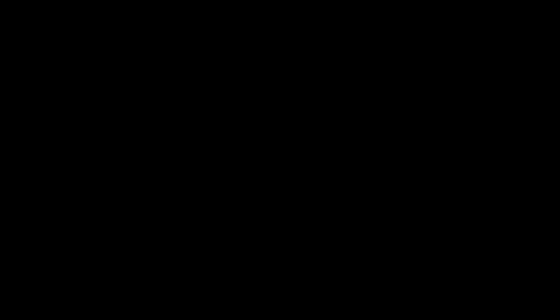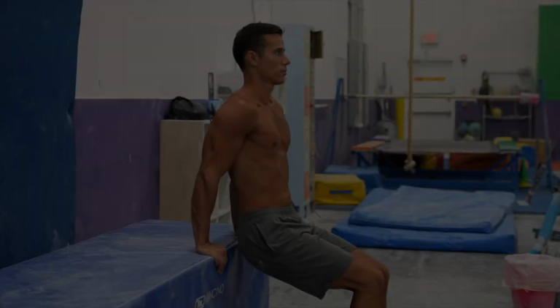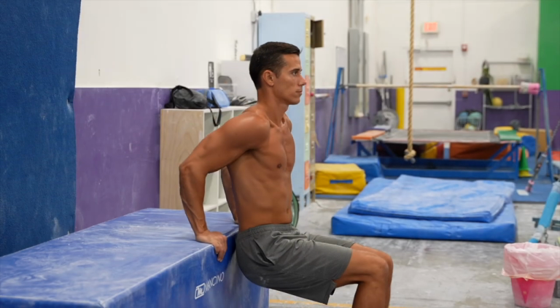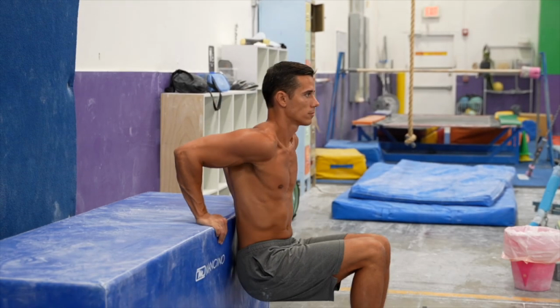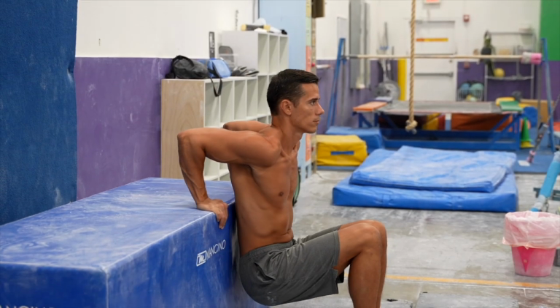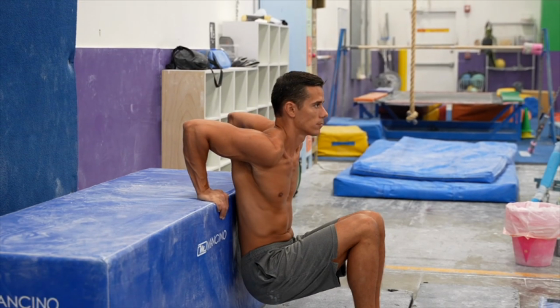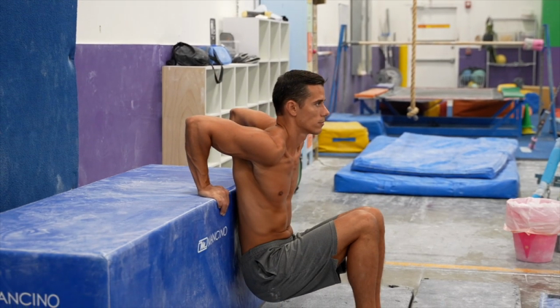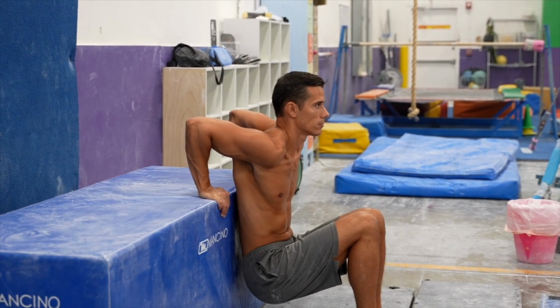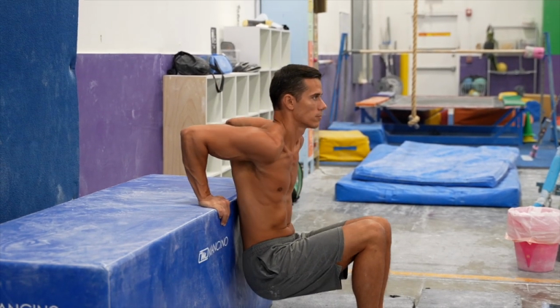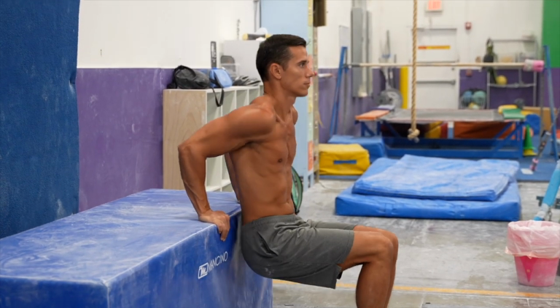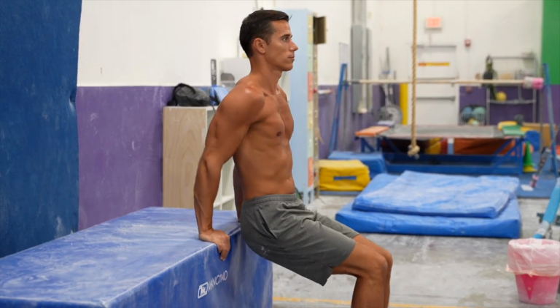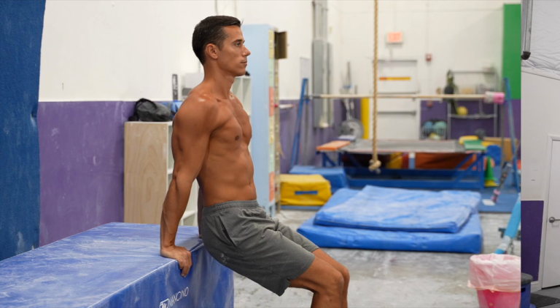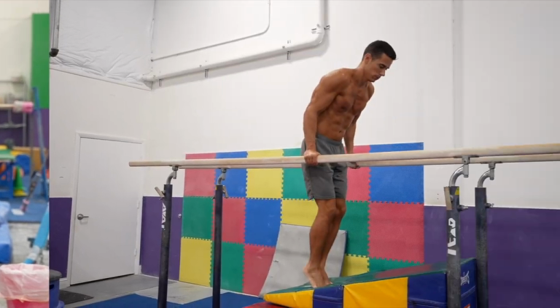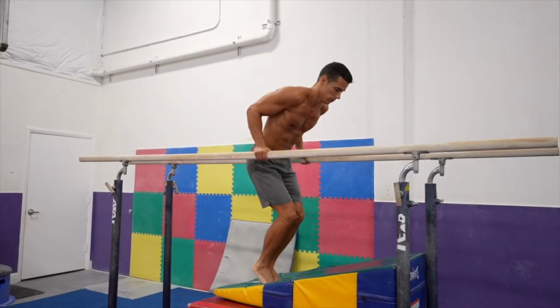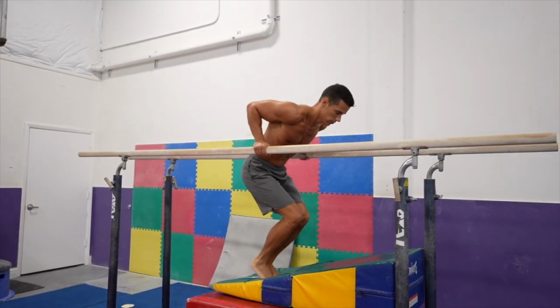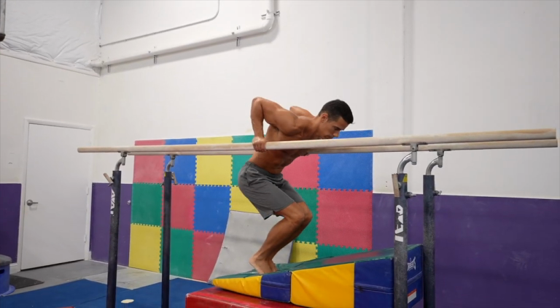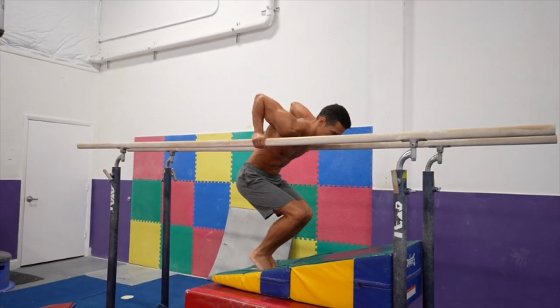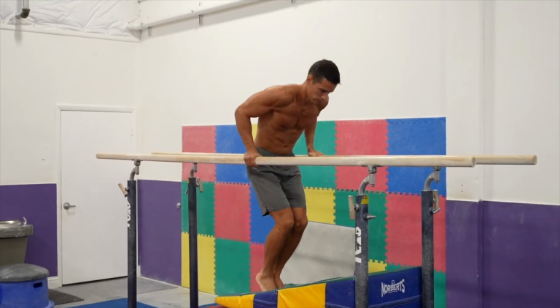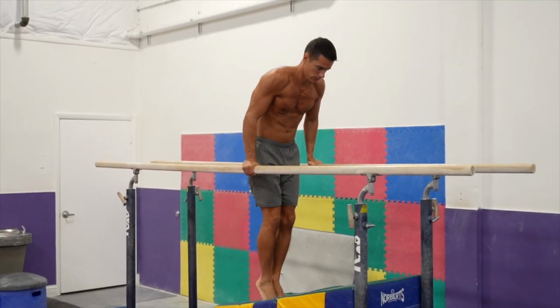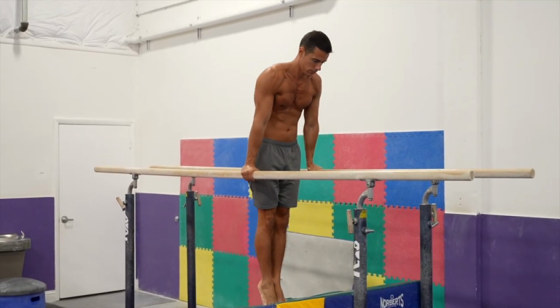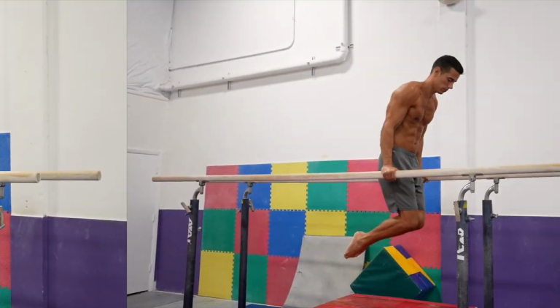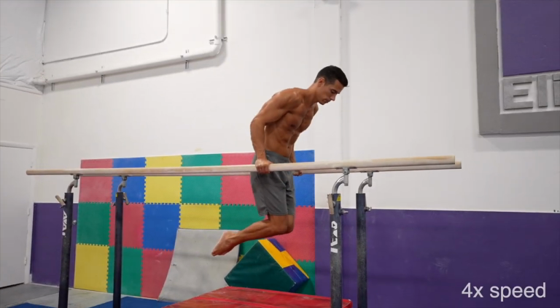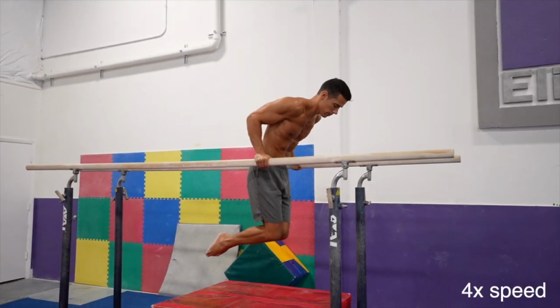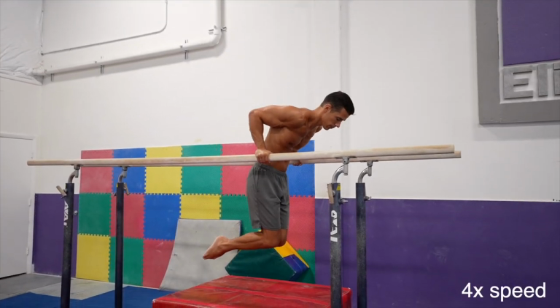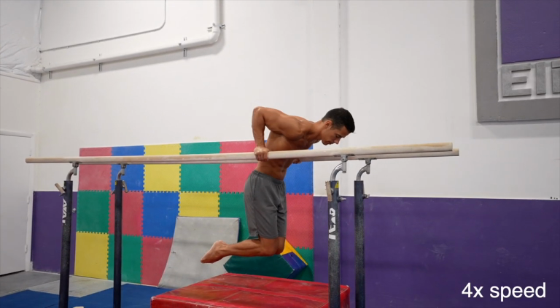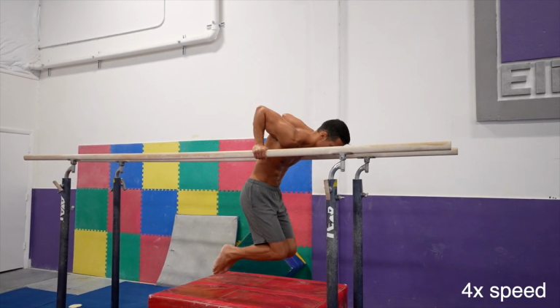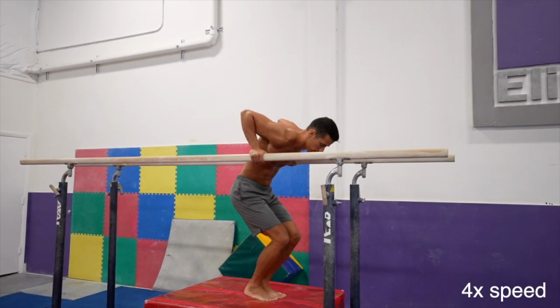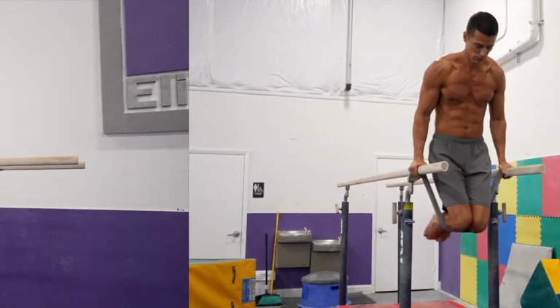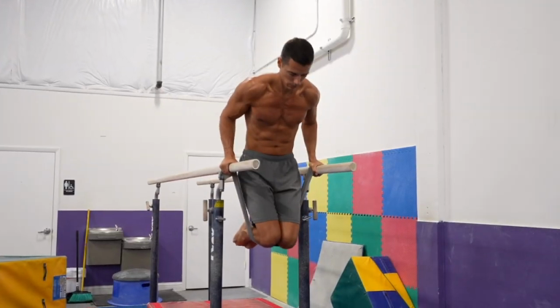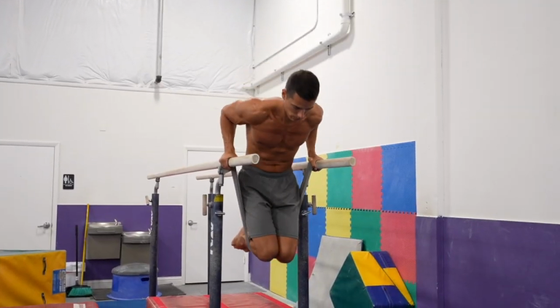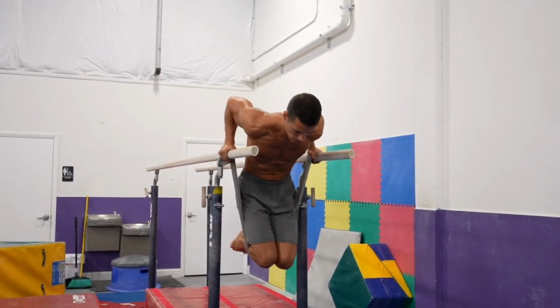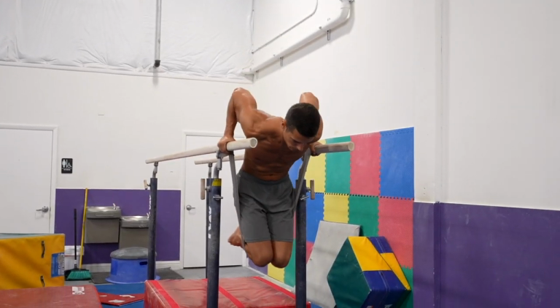You can build up your dips by starting on a box, doing dips with leg assistance, doing negatives, or using elastic bands.